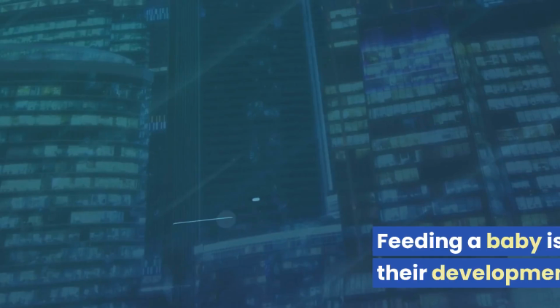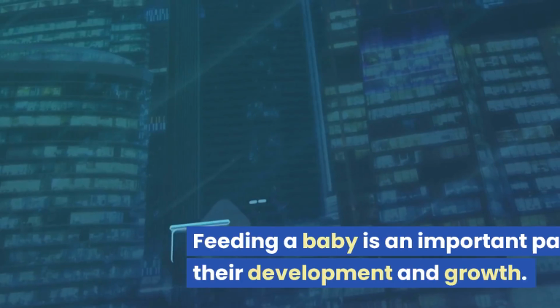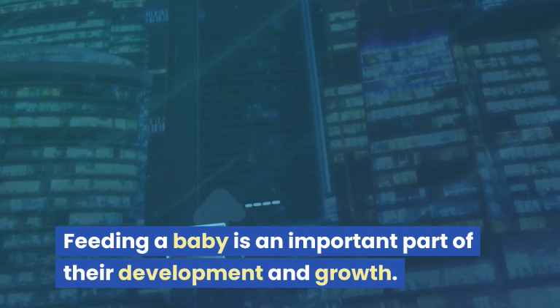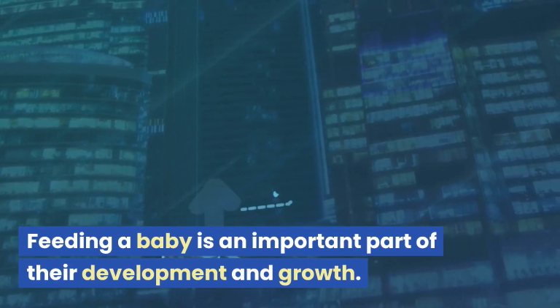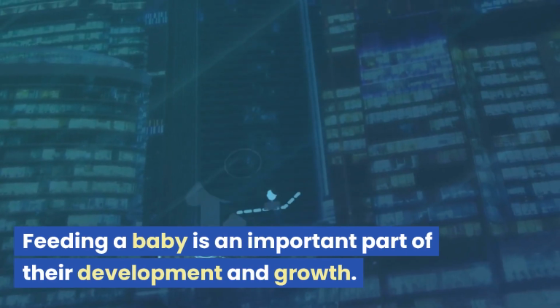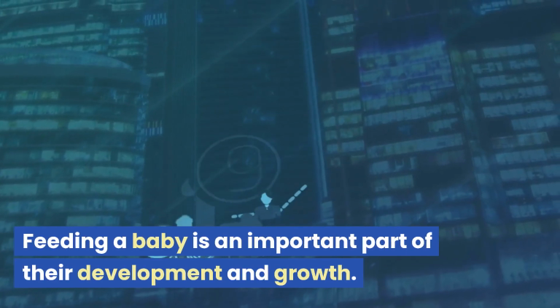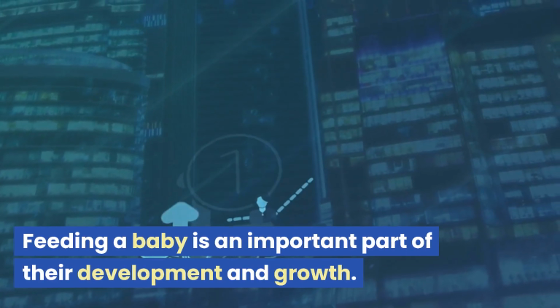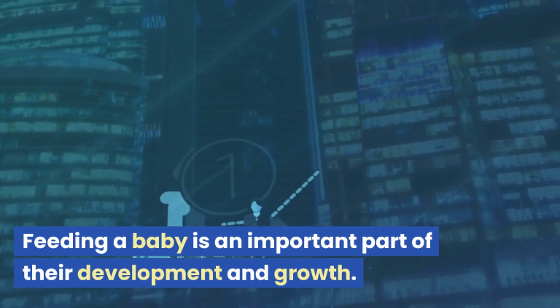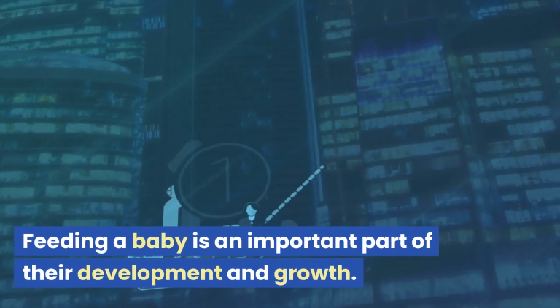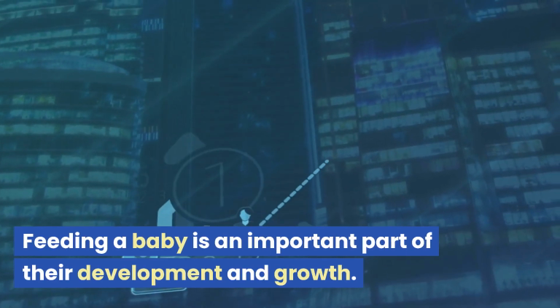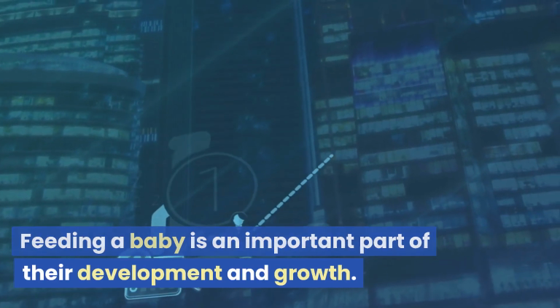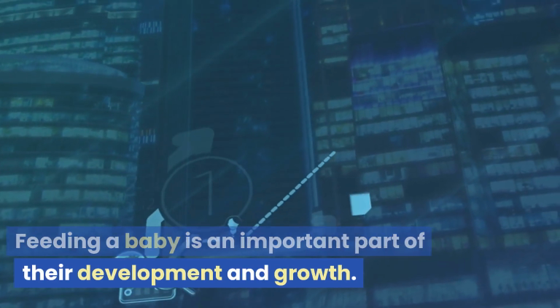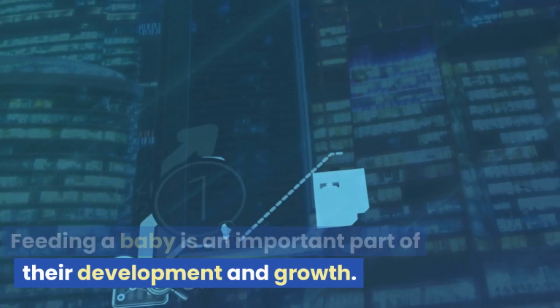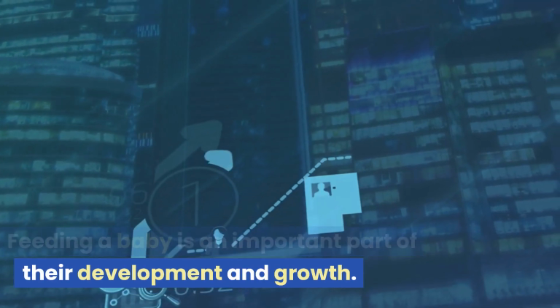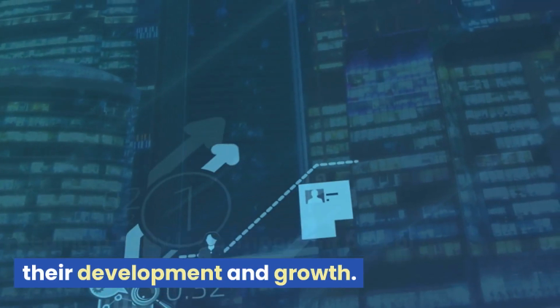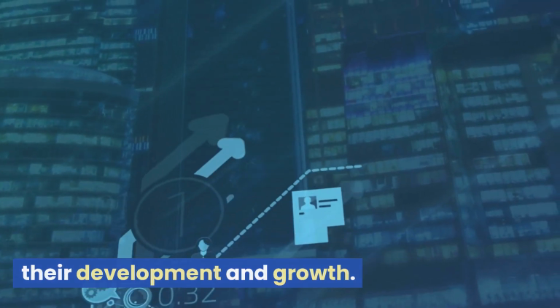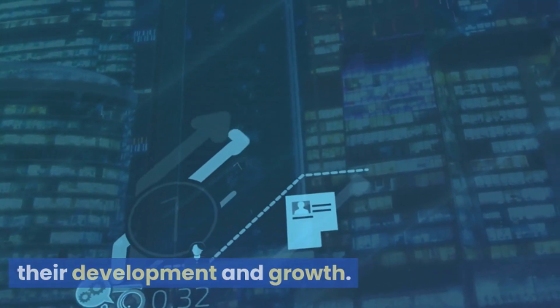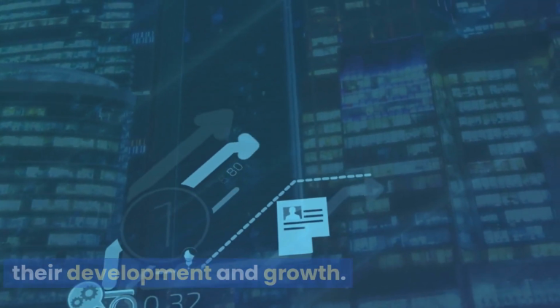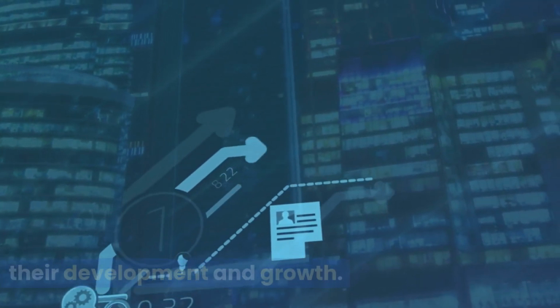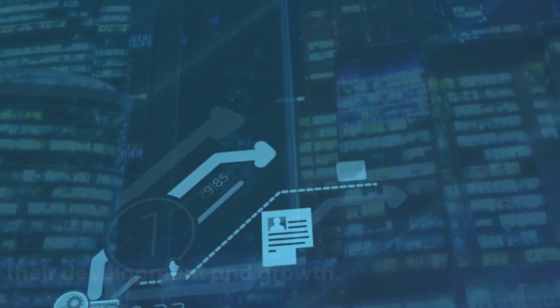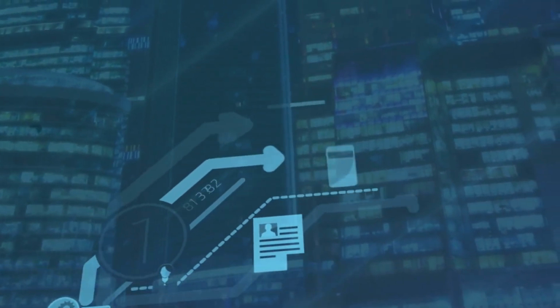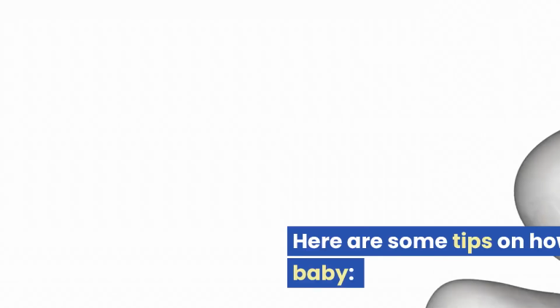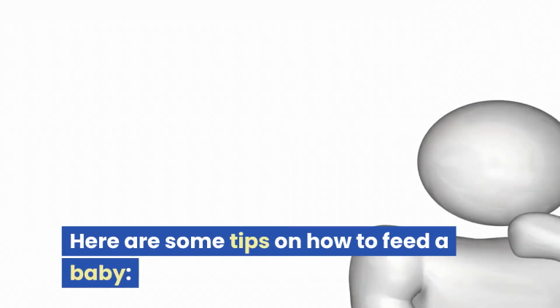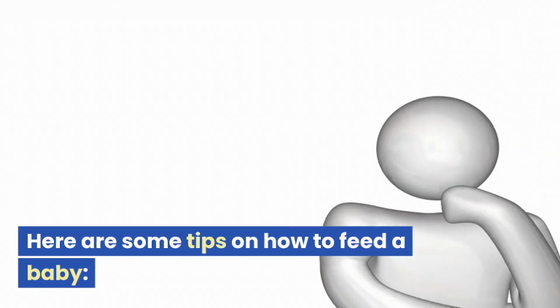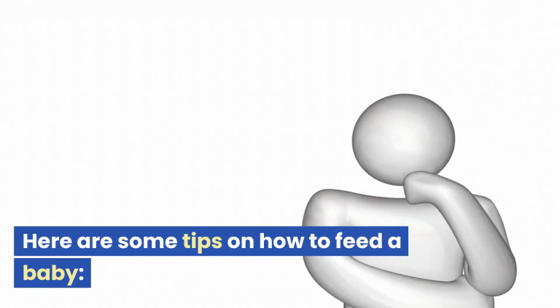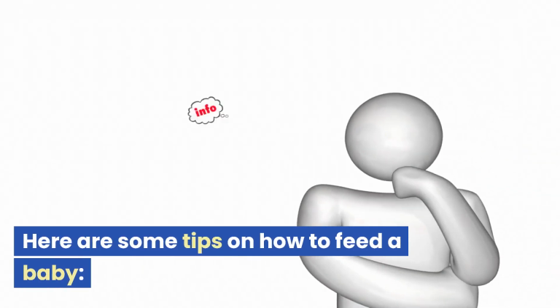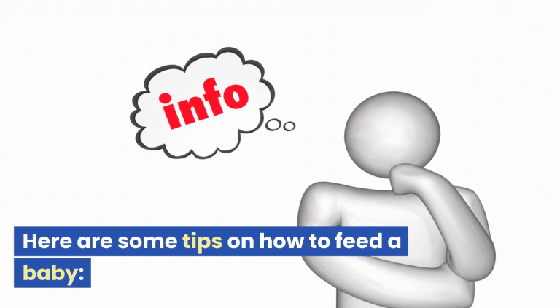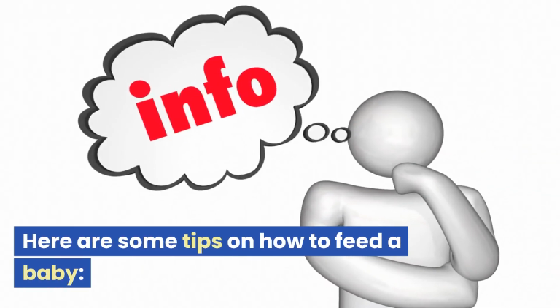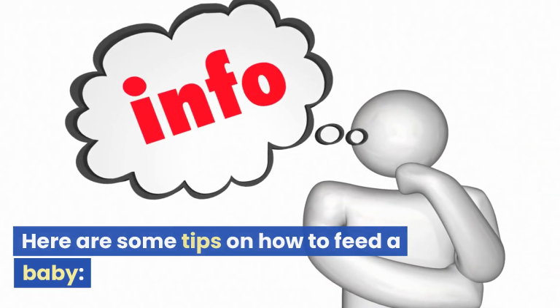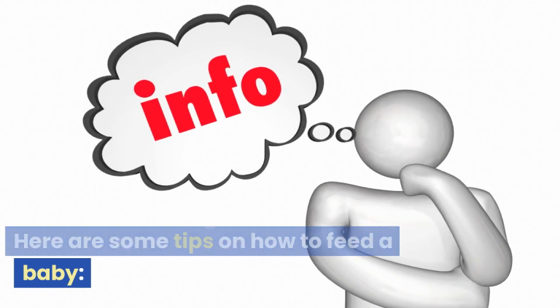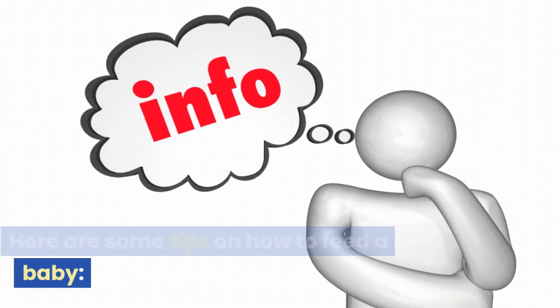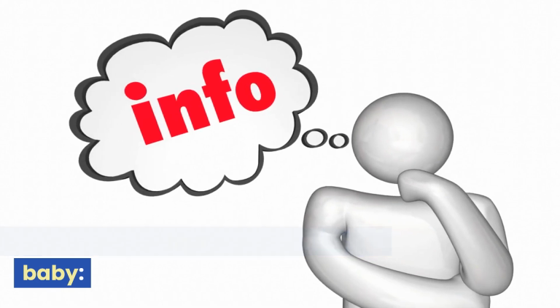Feeding a baby is an important part of their development and growth. Here are some tips on how to feed a baby.